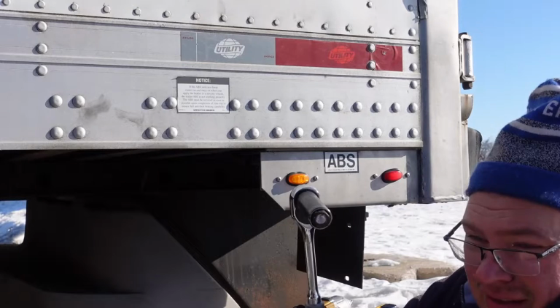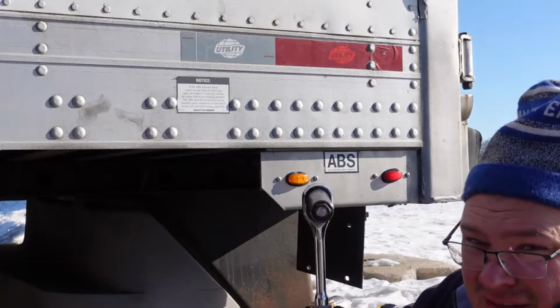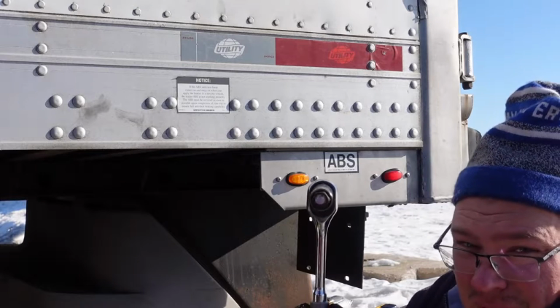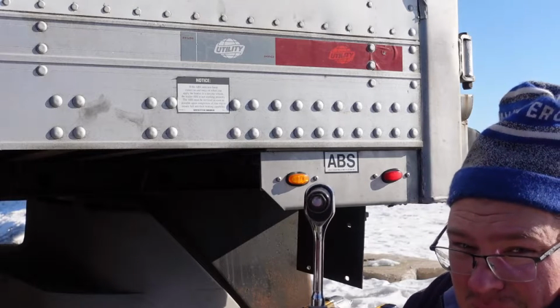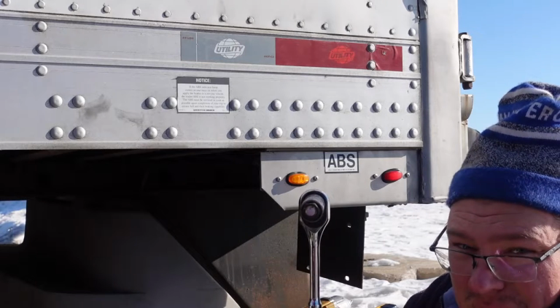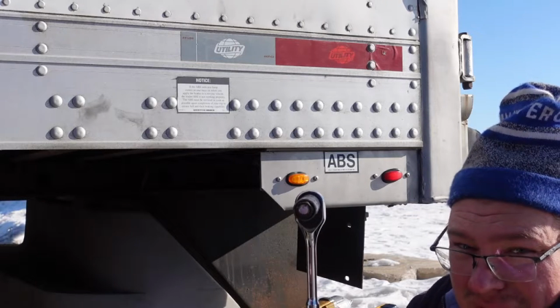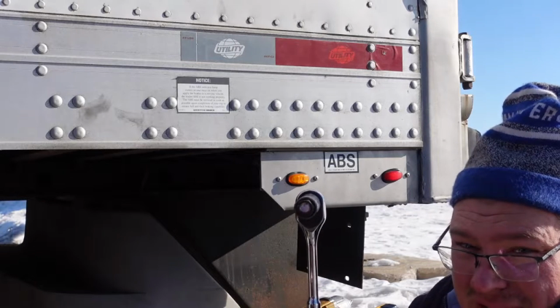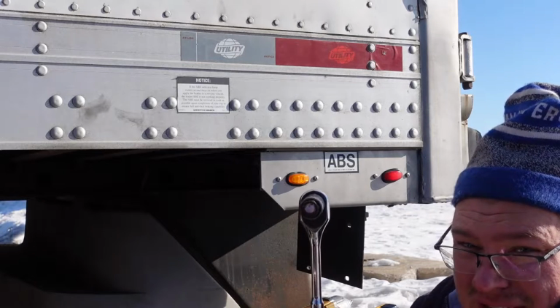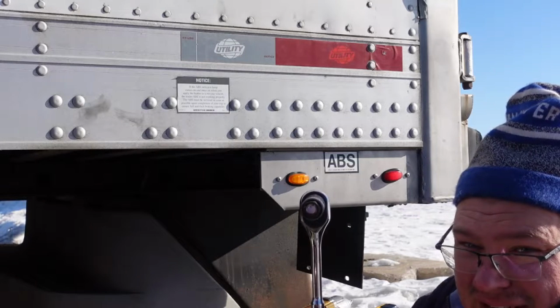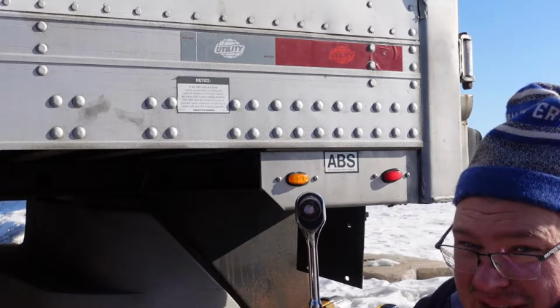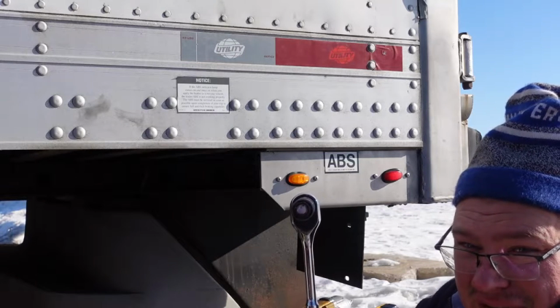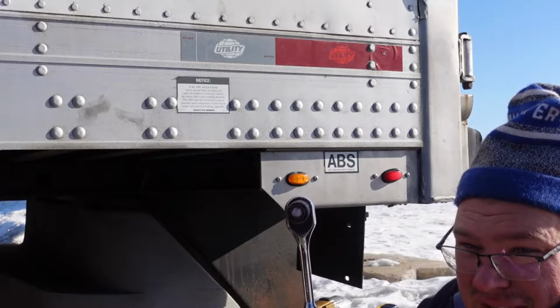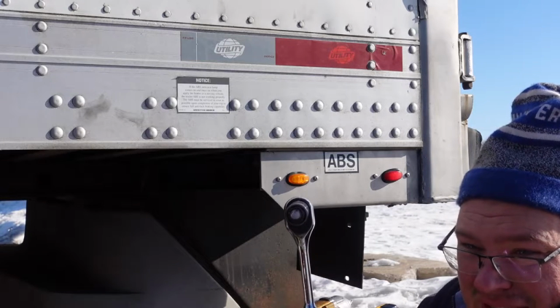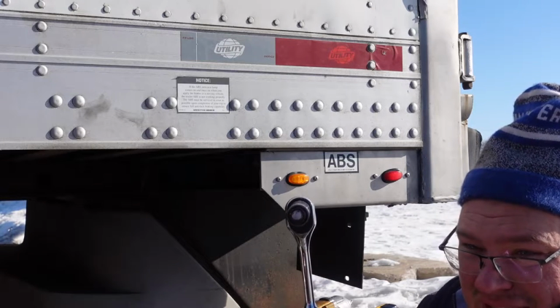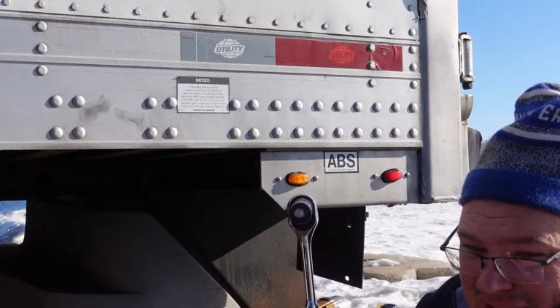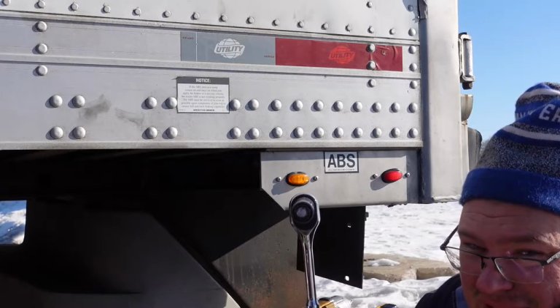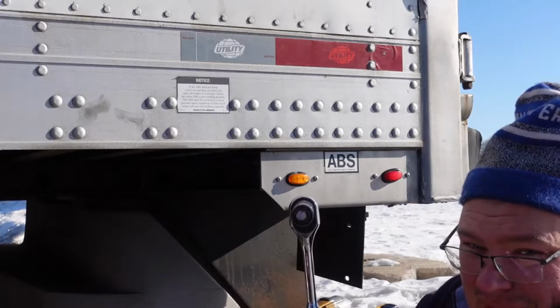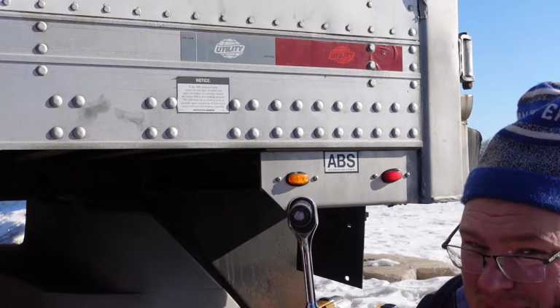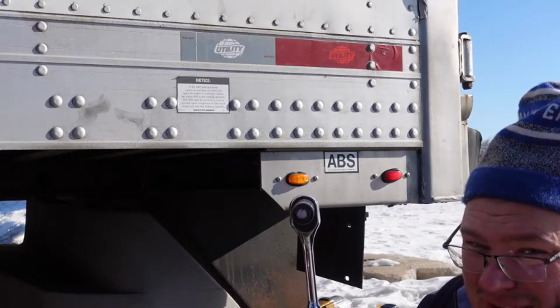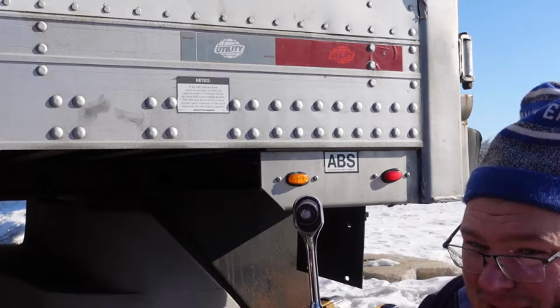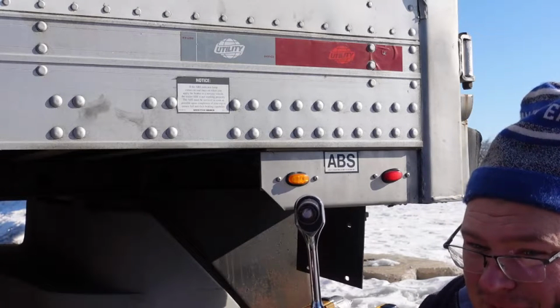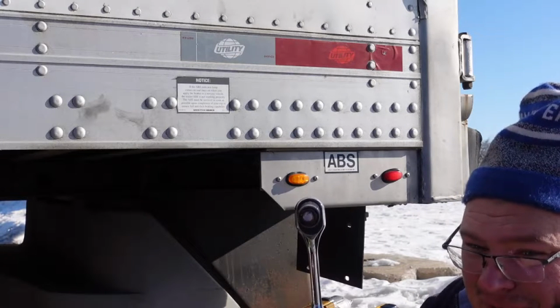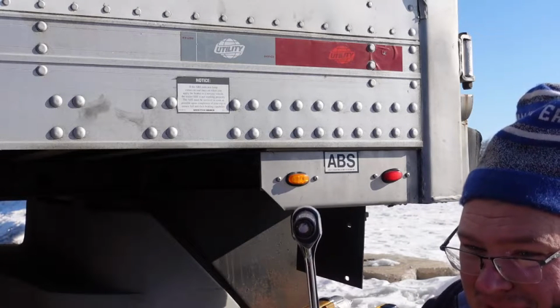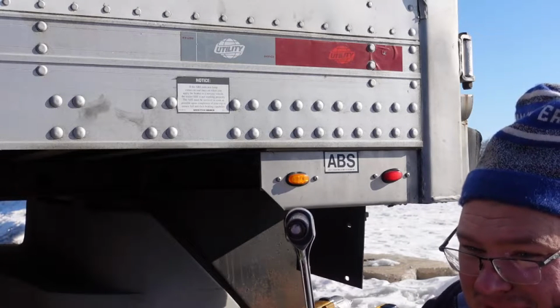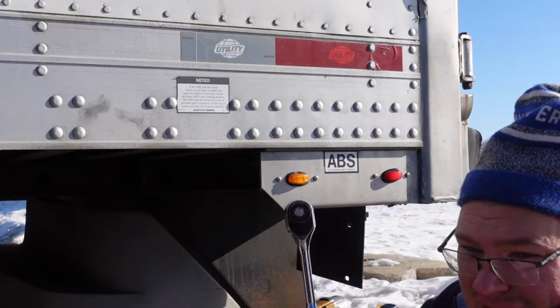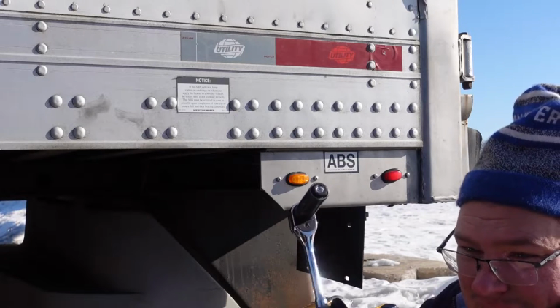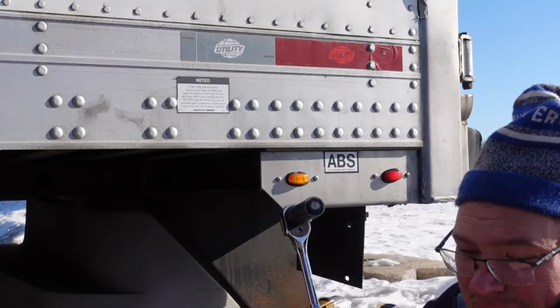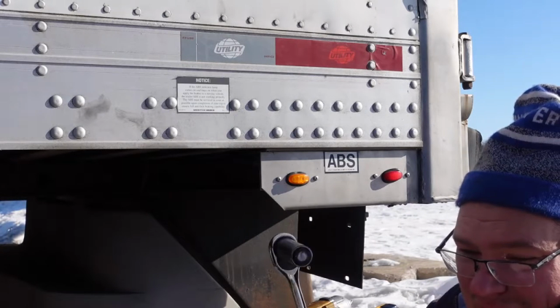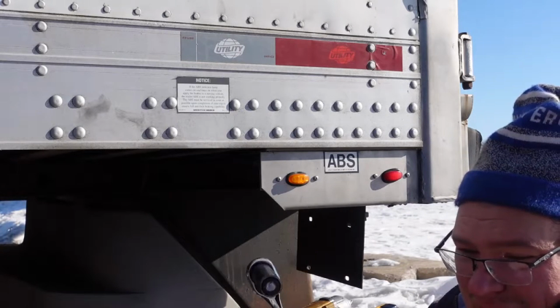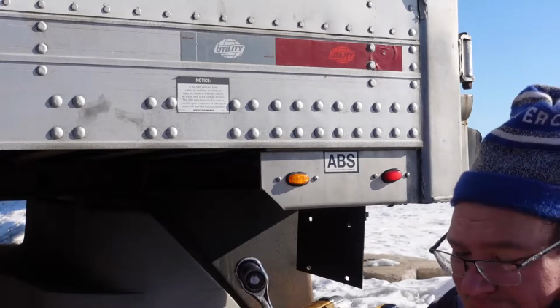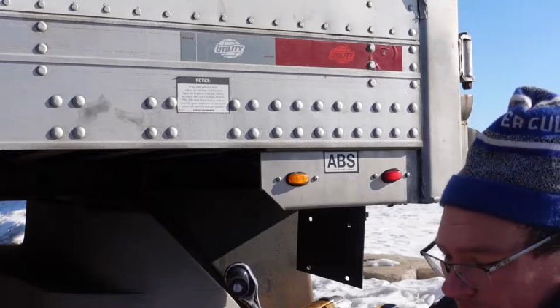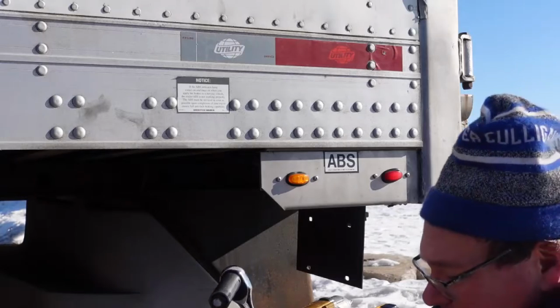The bolt broke off inside. Sometimes that'll happen — I just got to pound it out and get a new bolt.